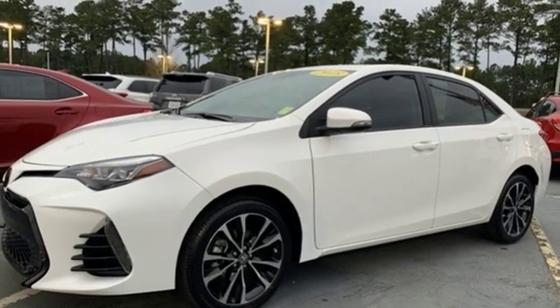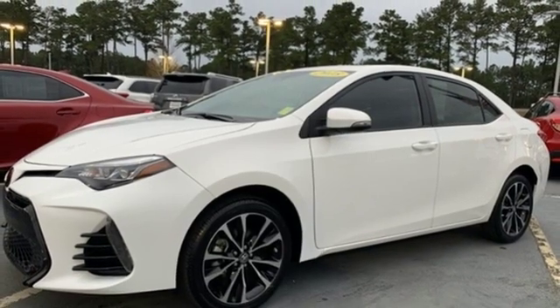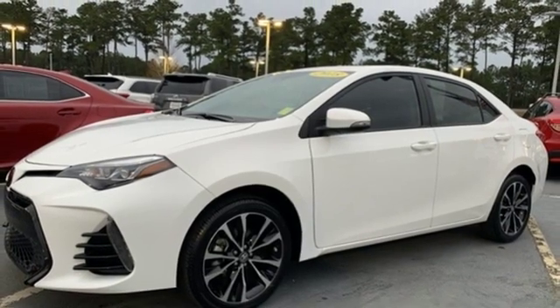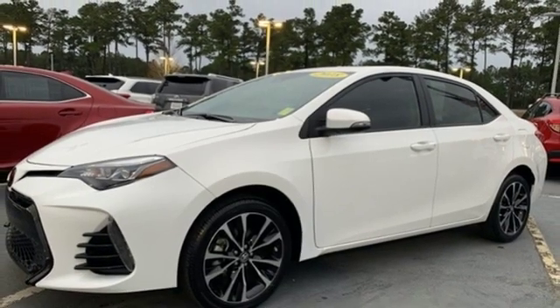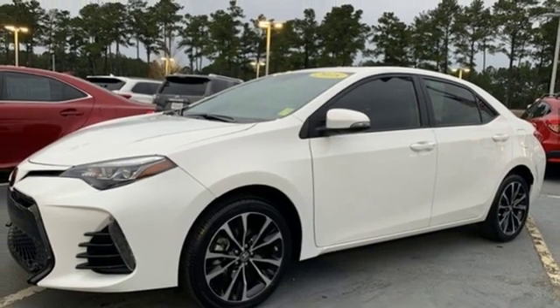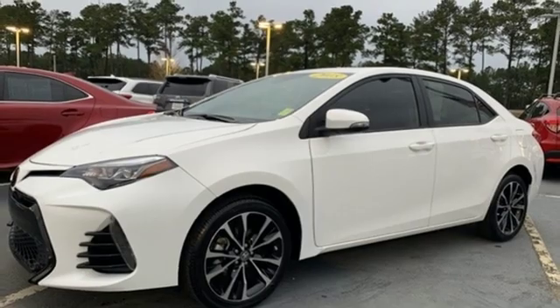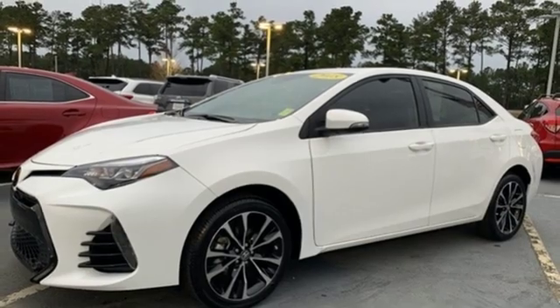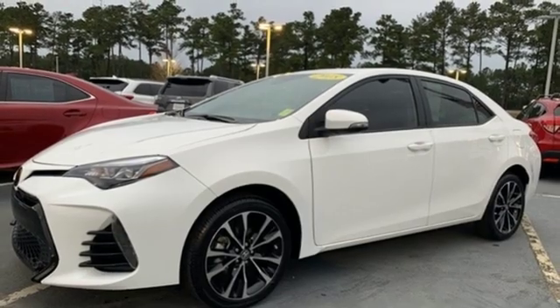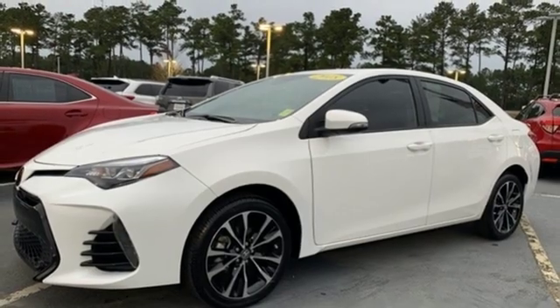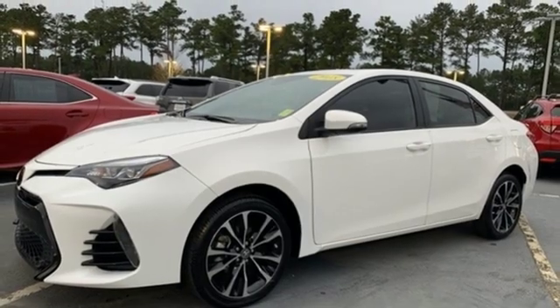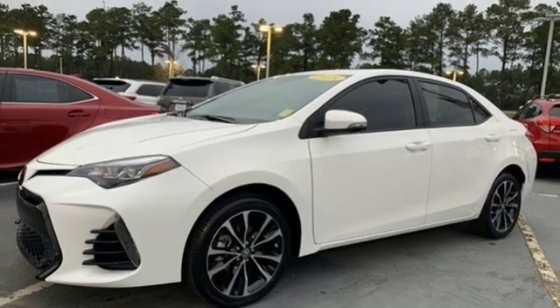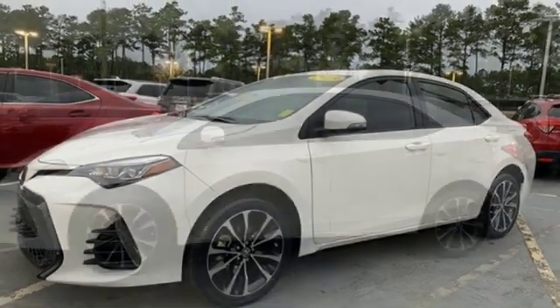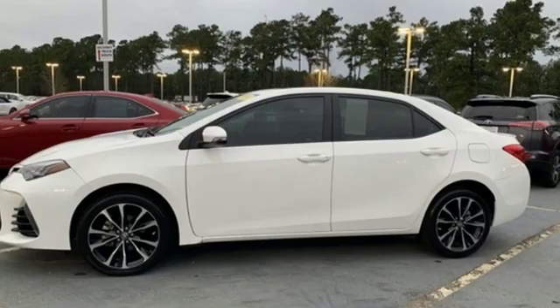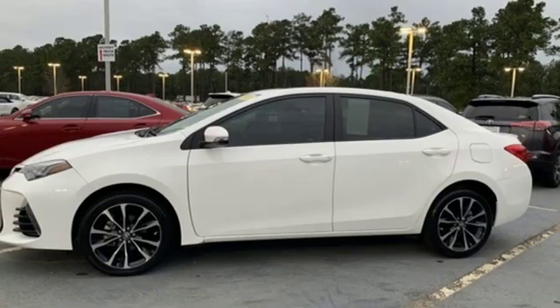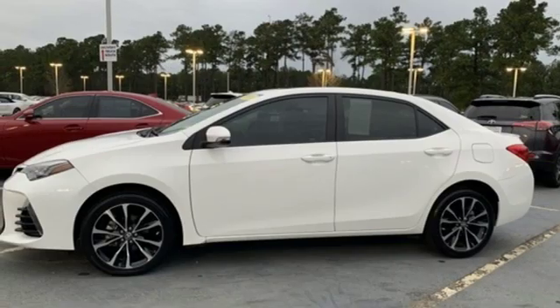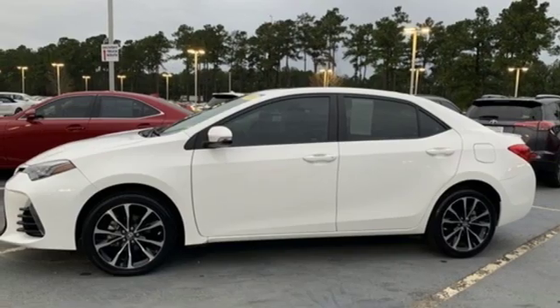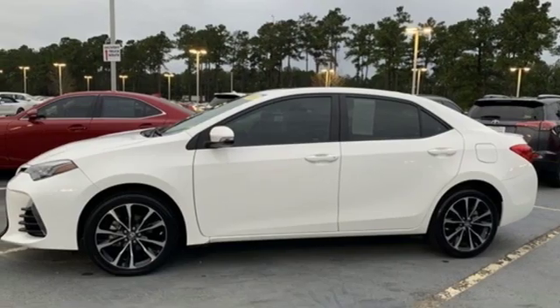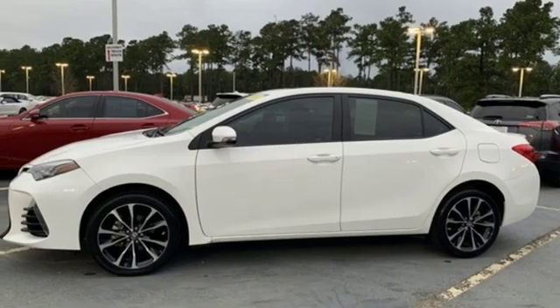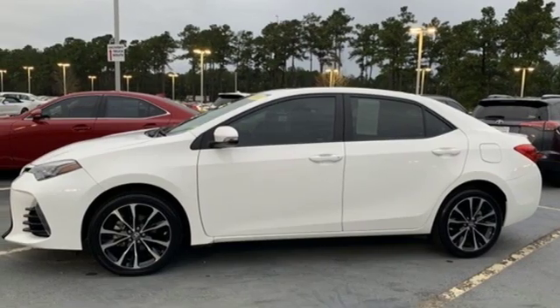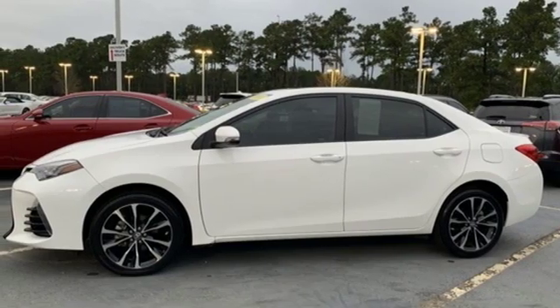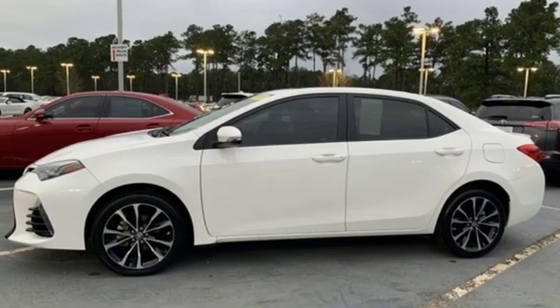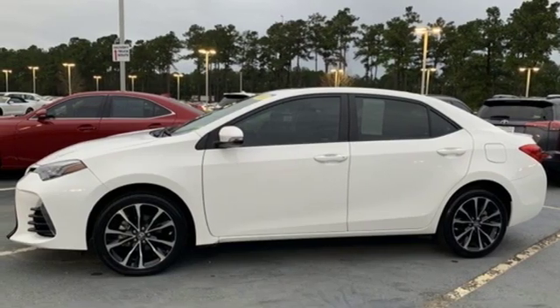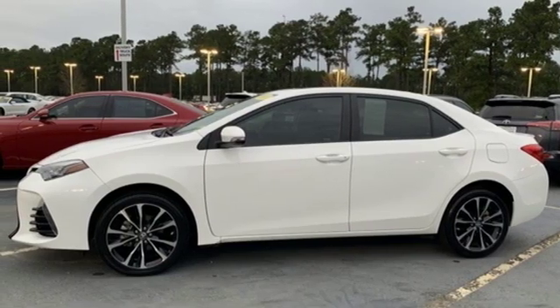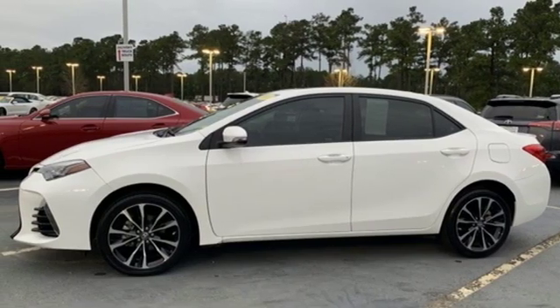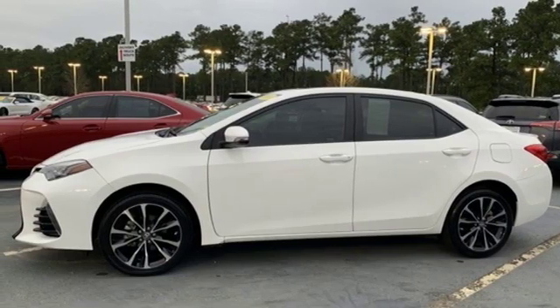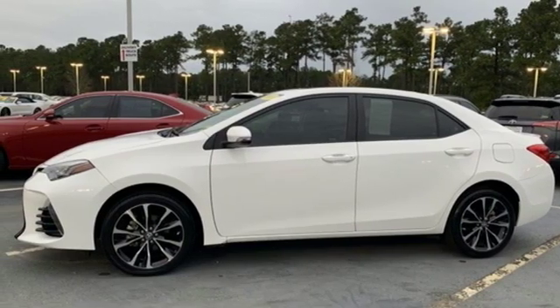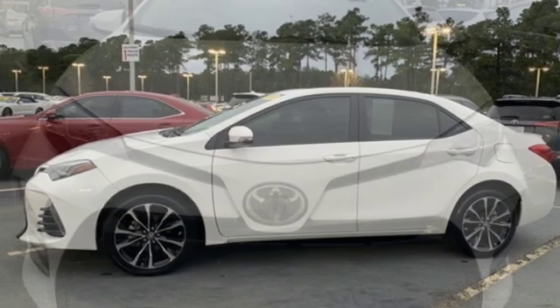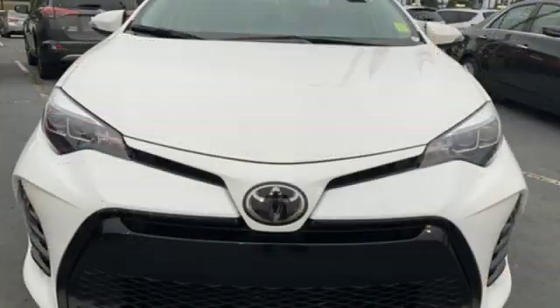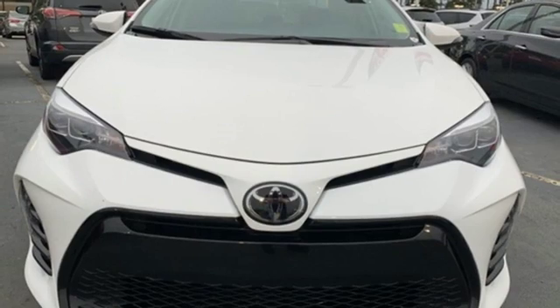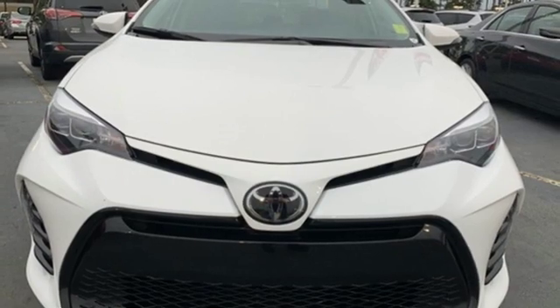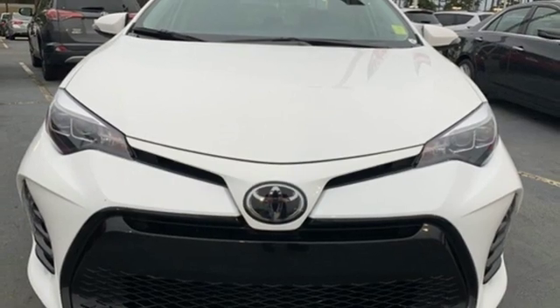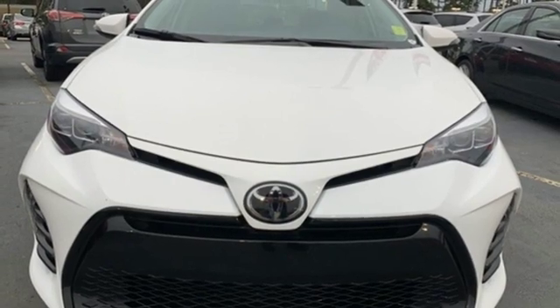Continuously variable automatic transmission, aluminum wheels, gas pressurized shocks, and I-4 engine.